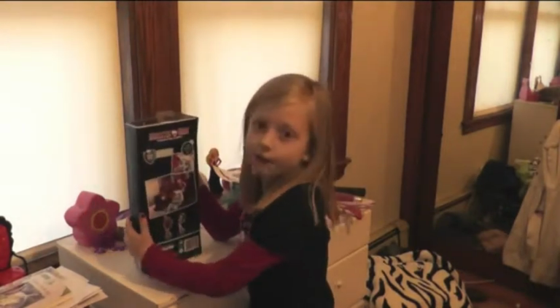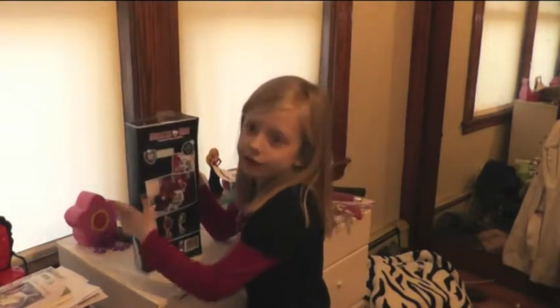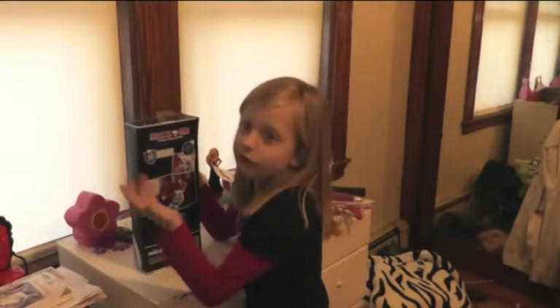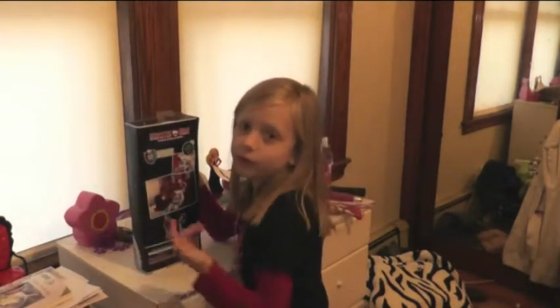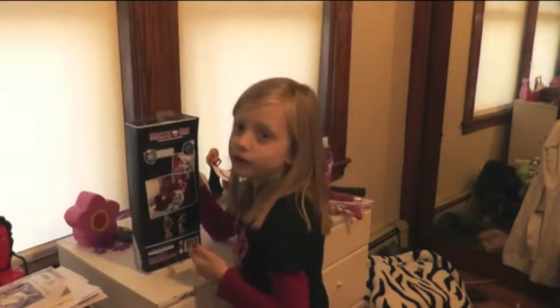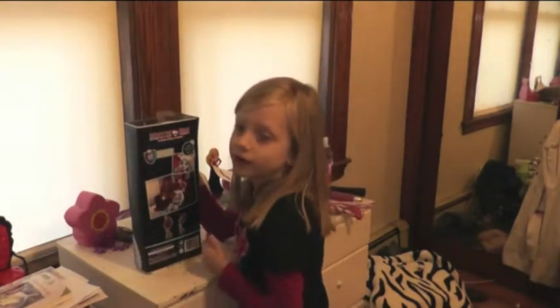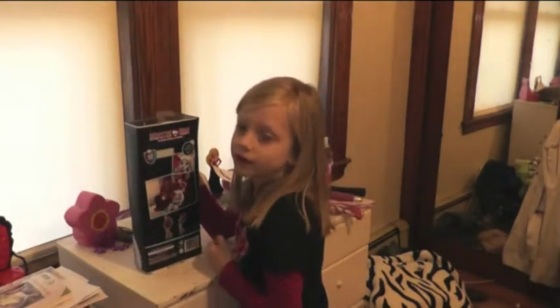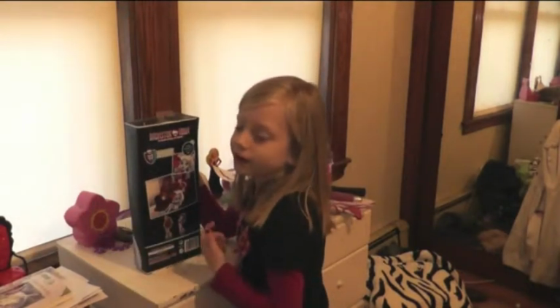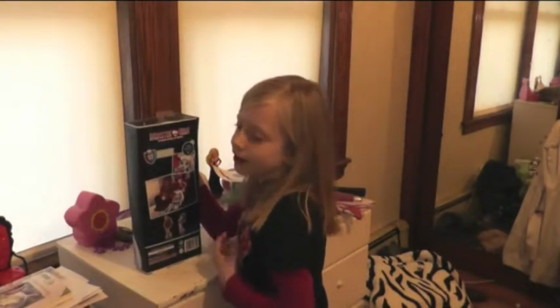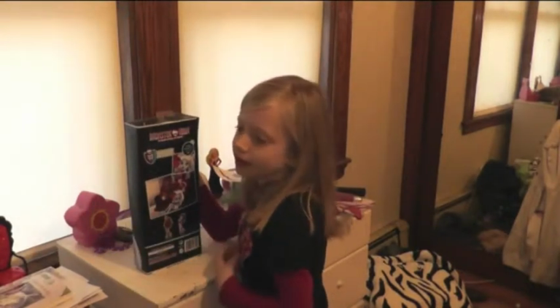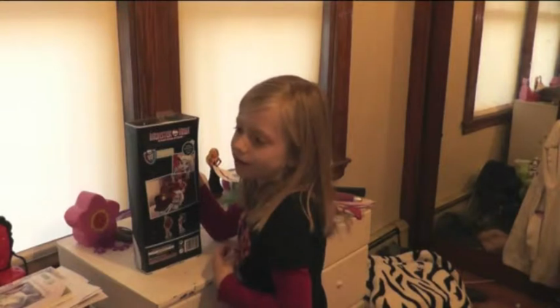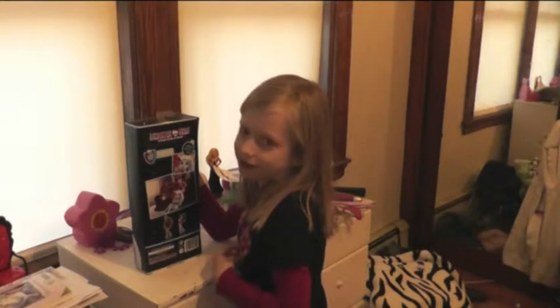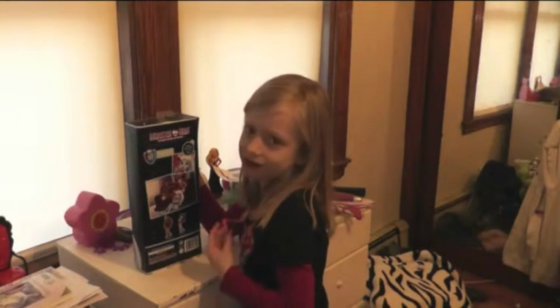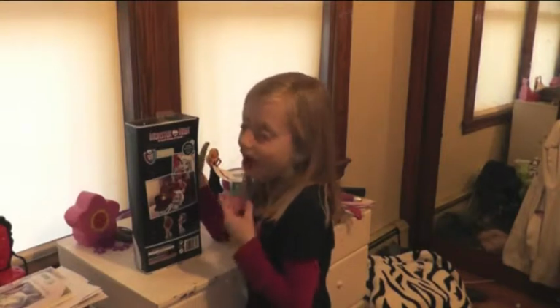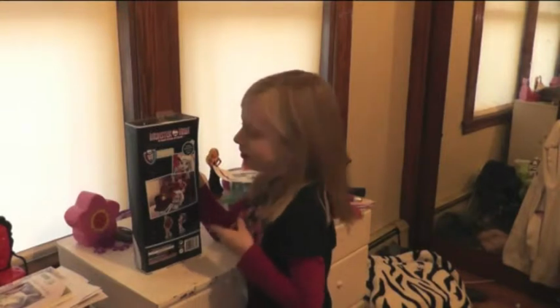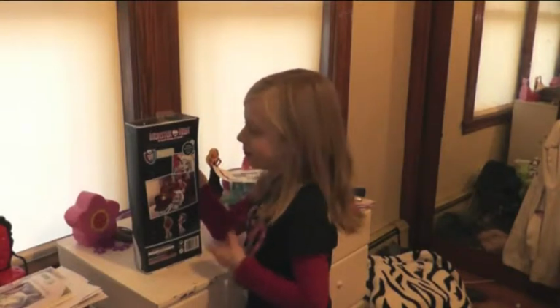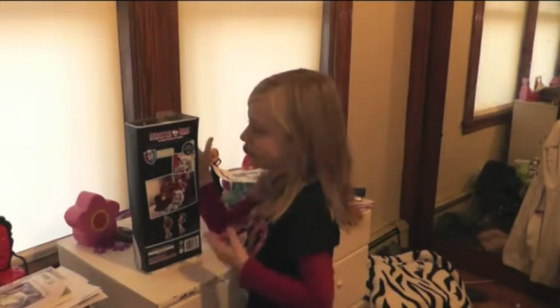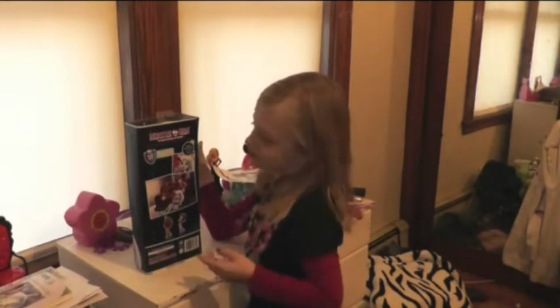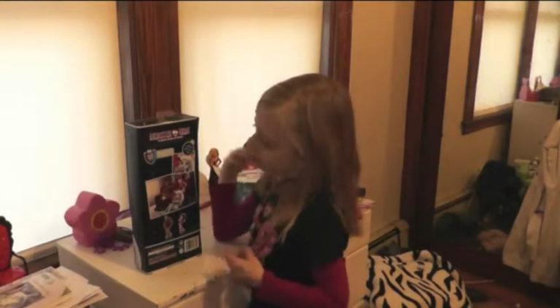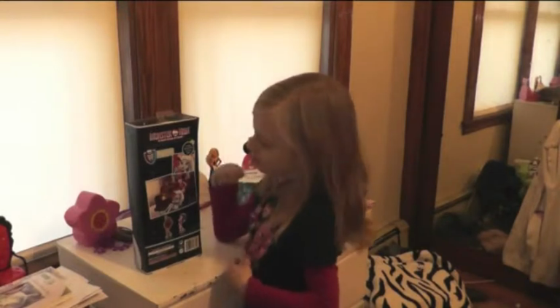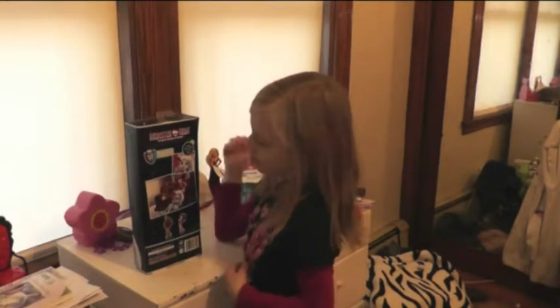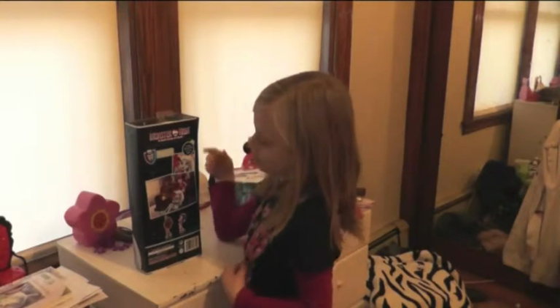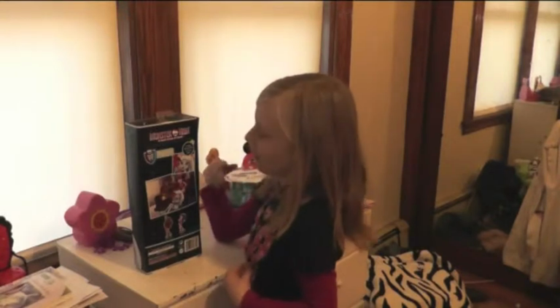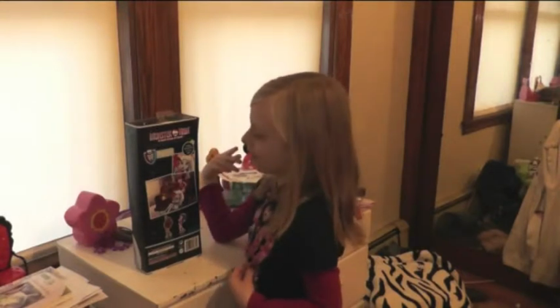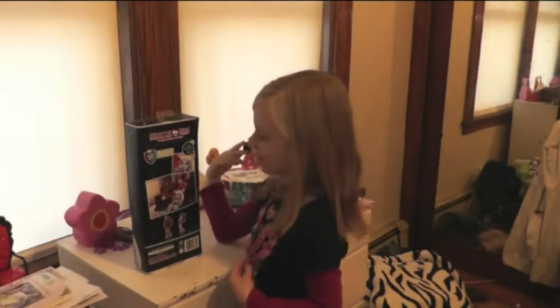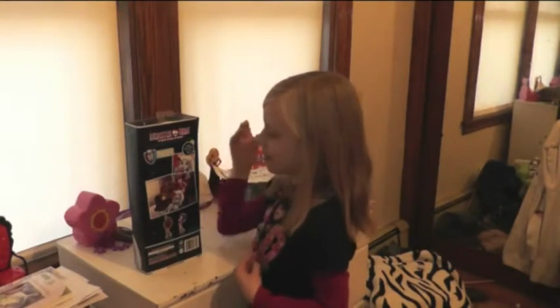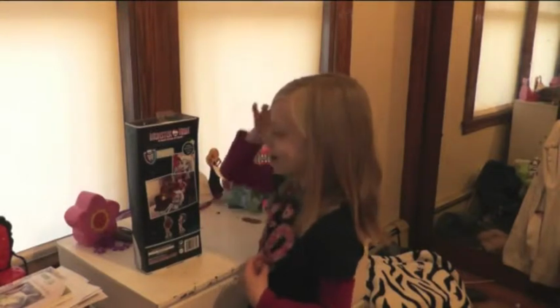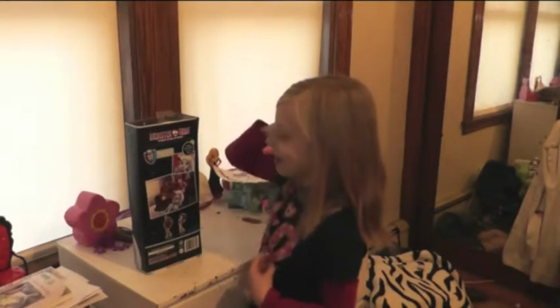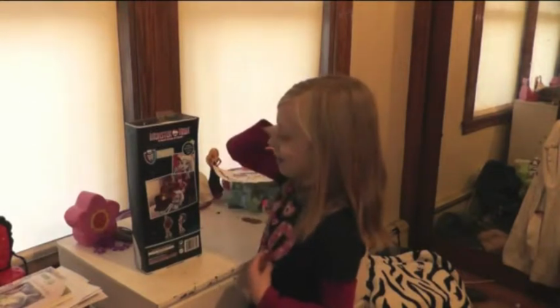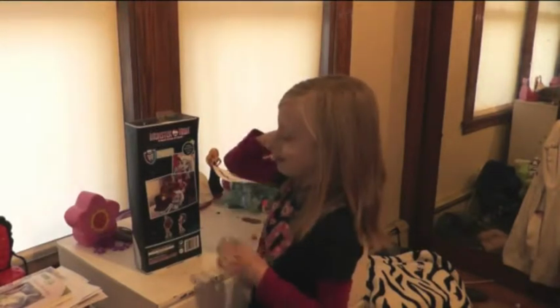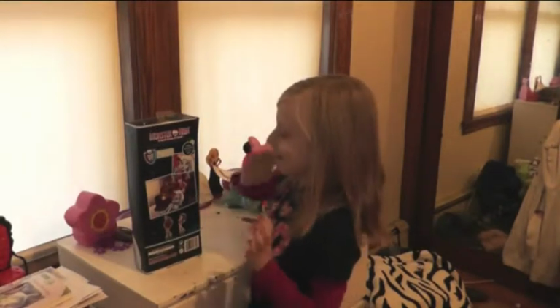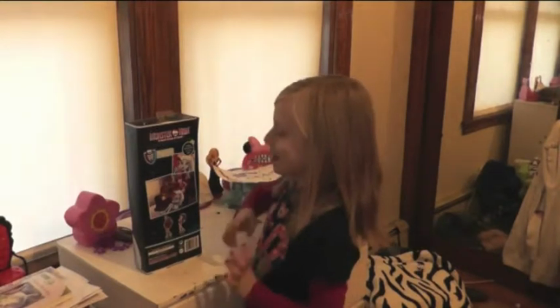I'm just having trouble looking at the camera because, as I said before, this is my first doll review. I'm so excited.